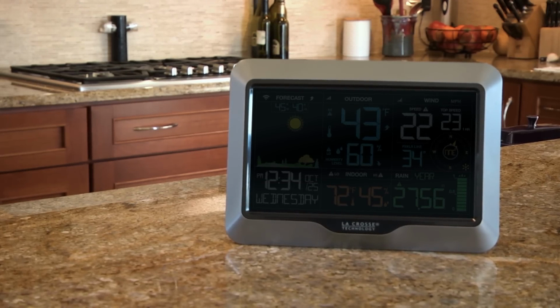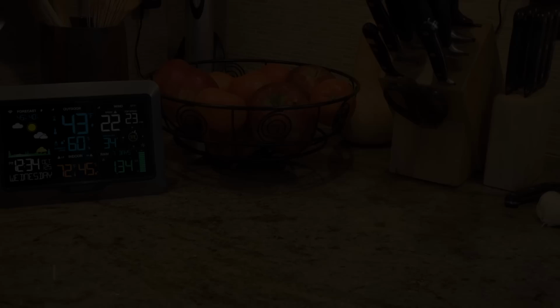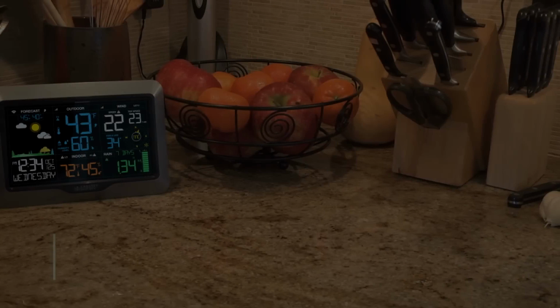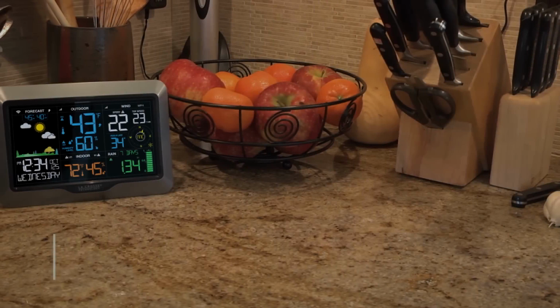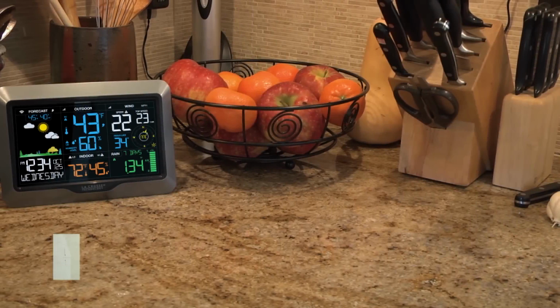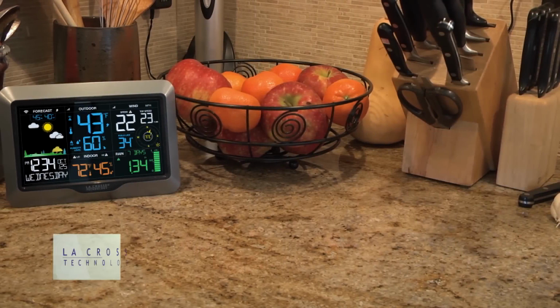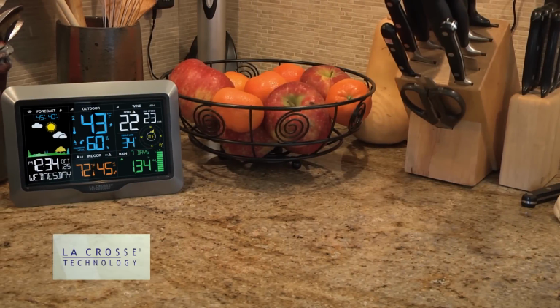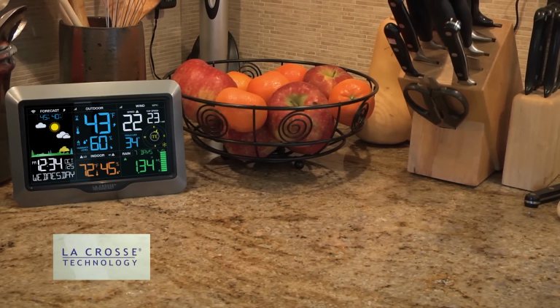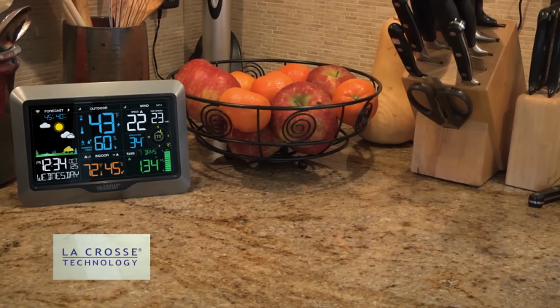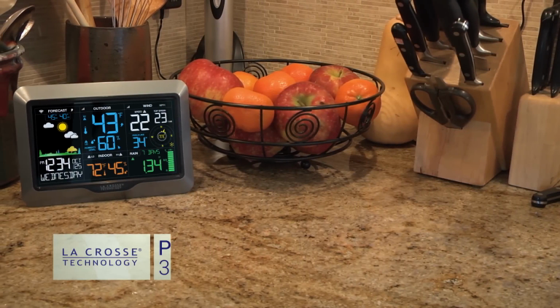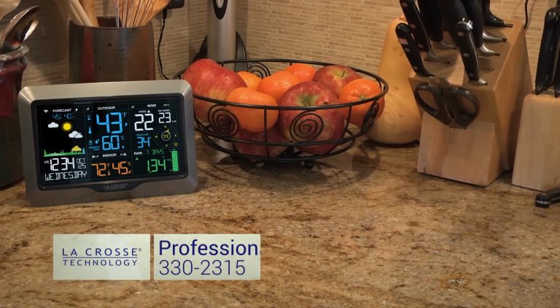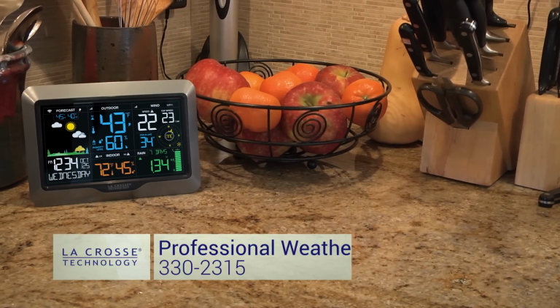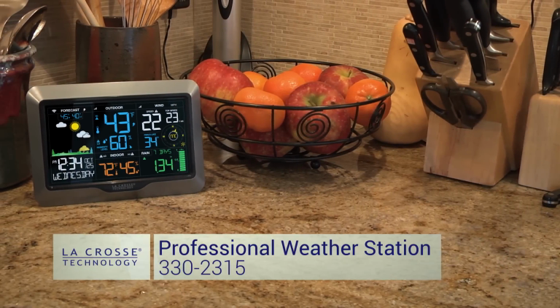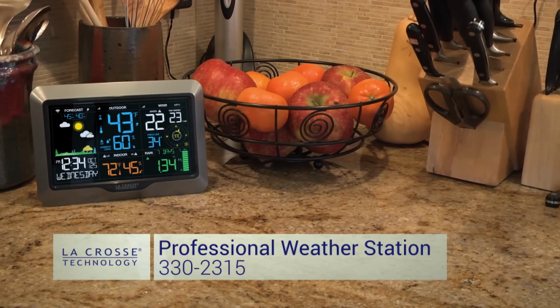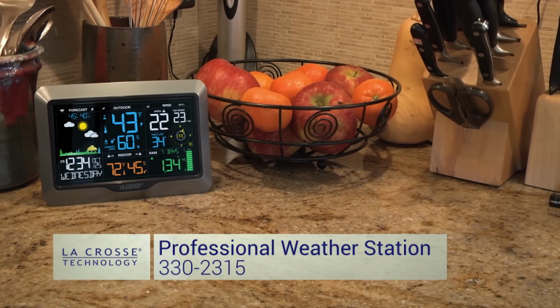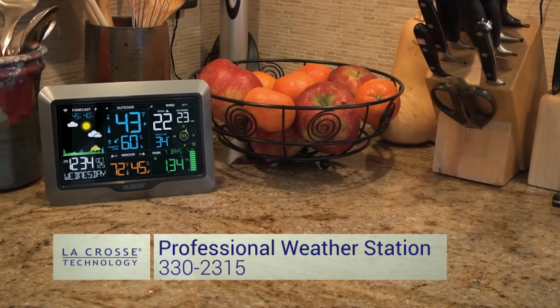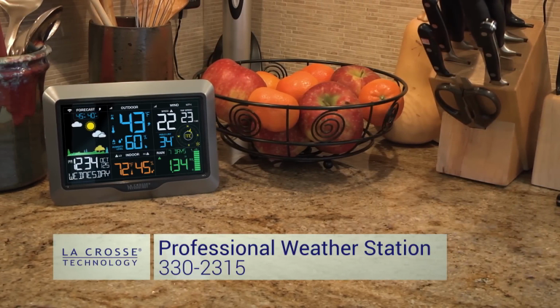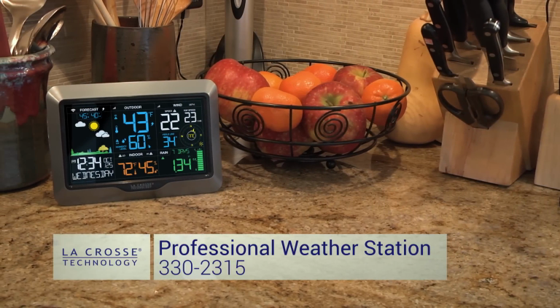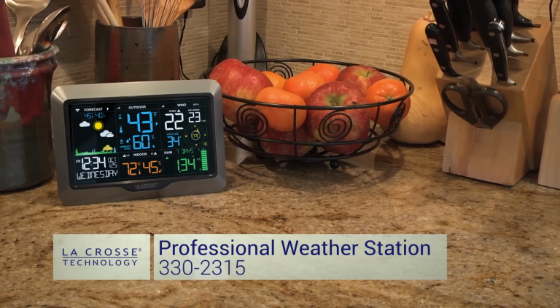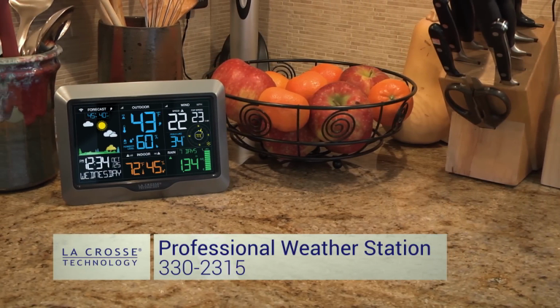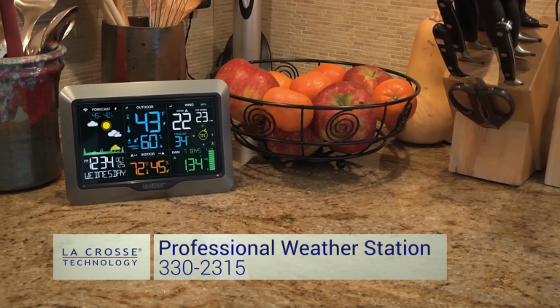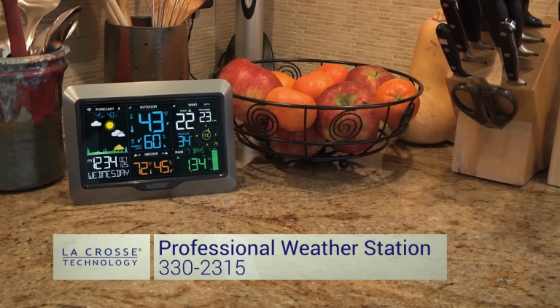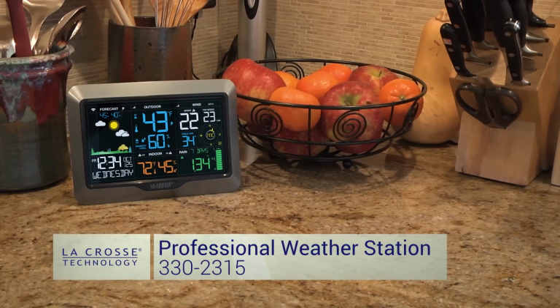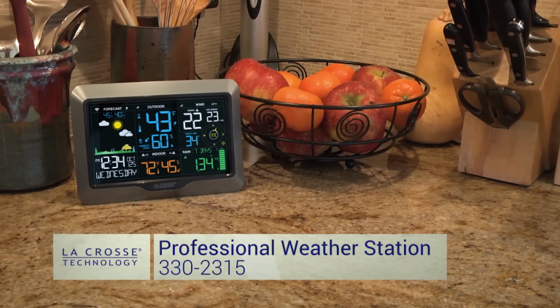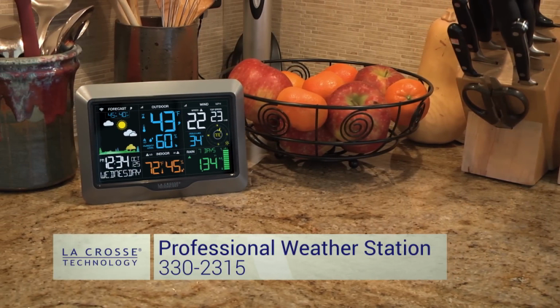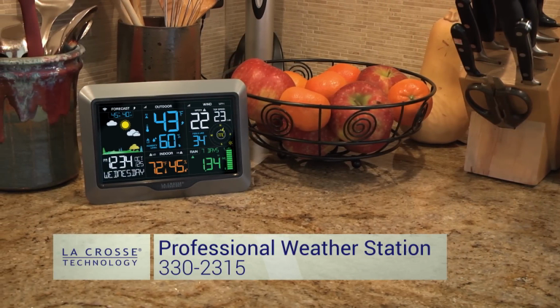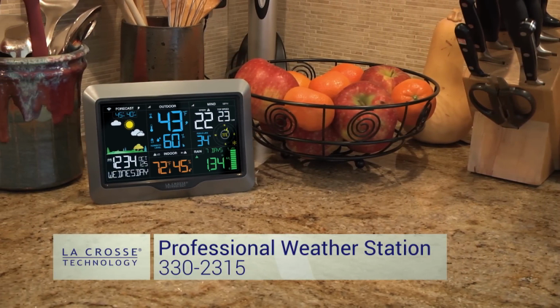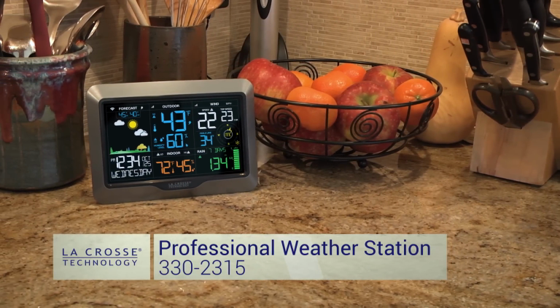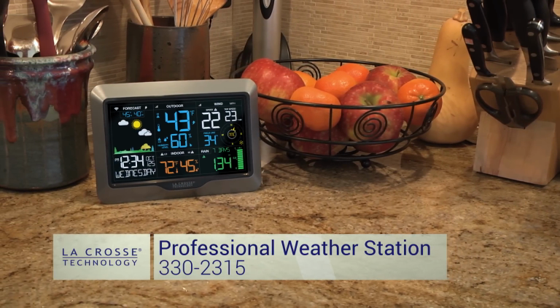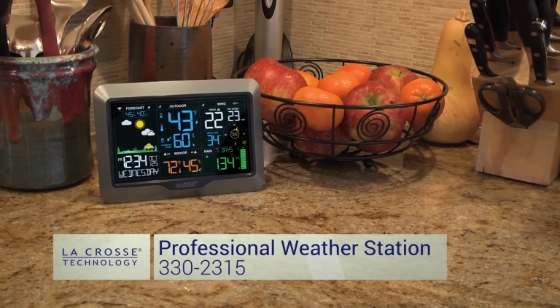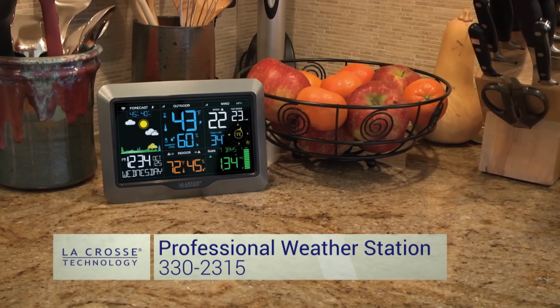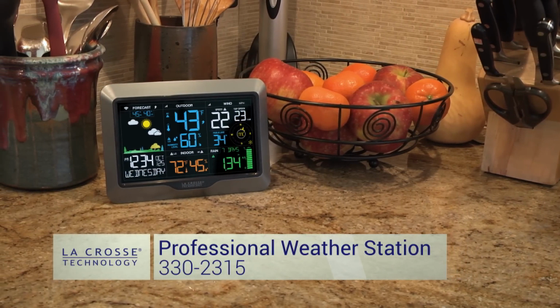This professional weather station was designed with you in mind. La Crosse Technology — tomorrow's weather, today.